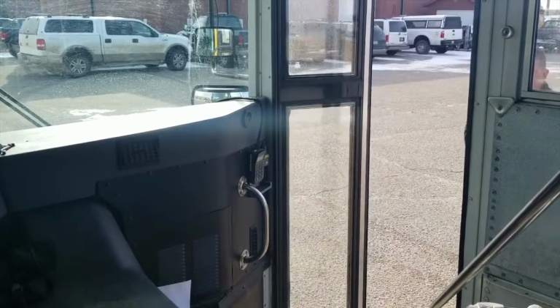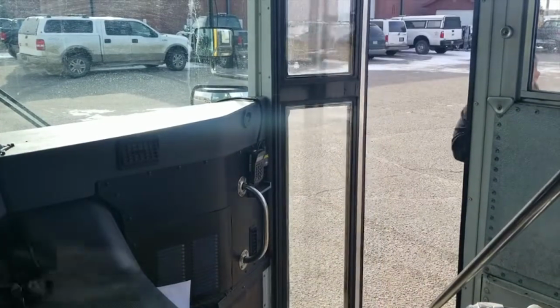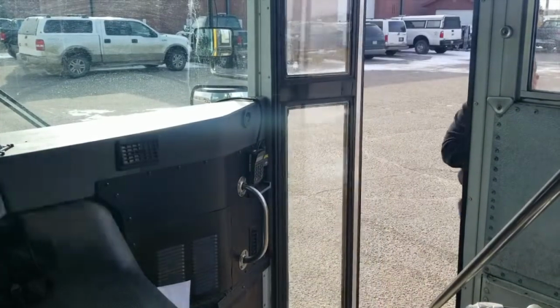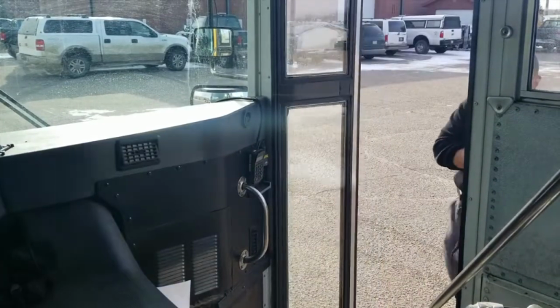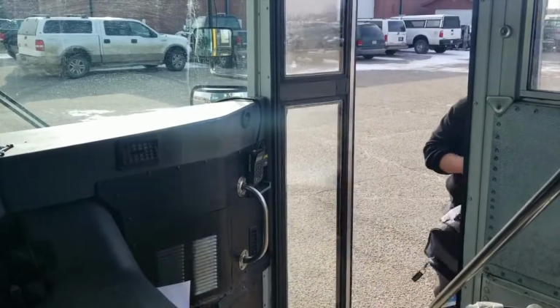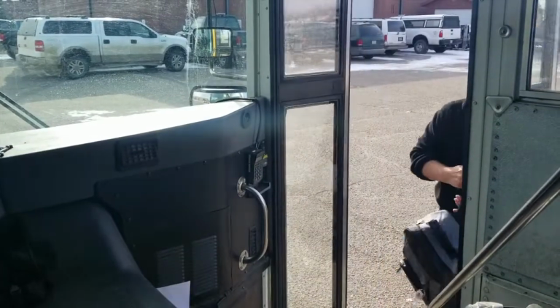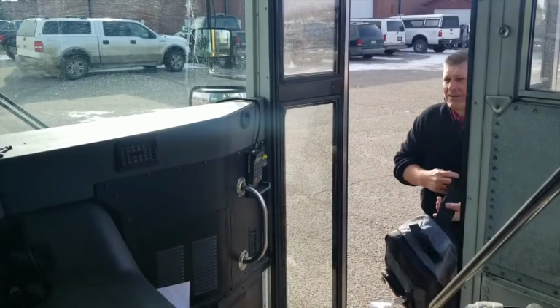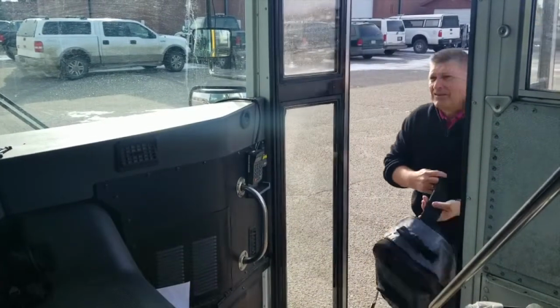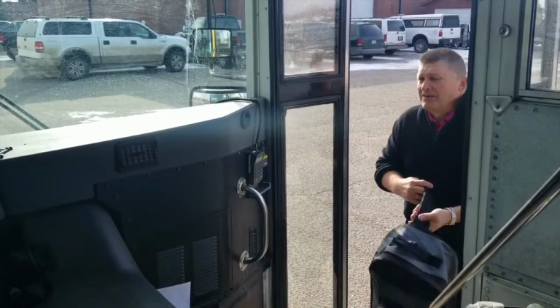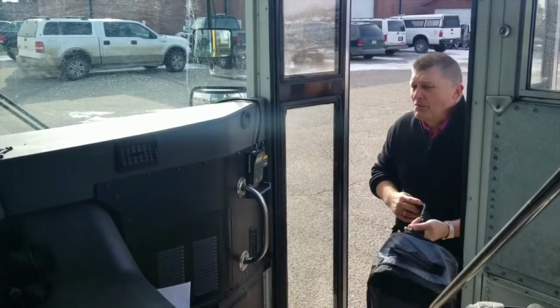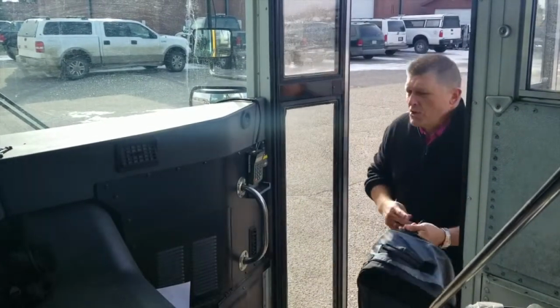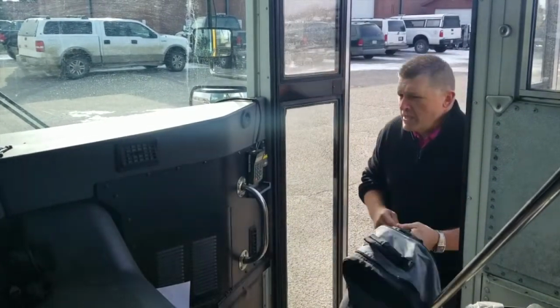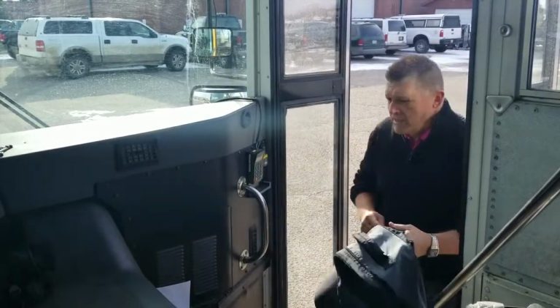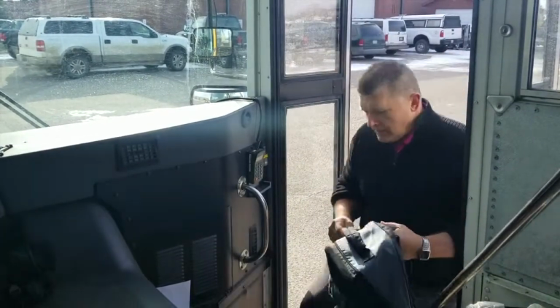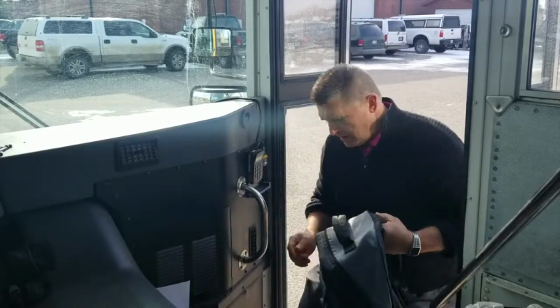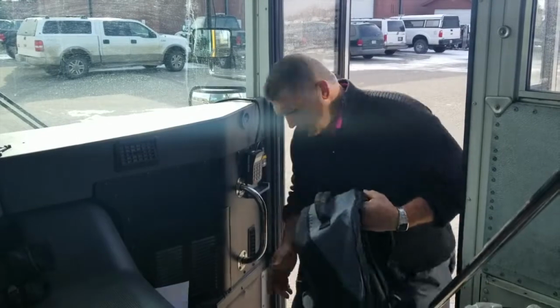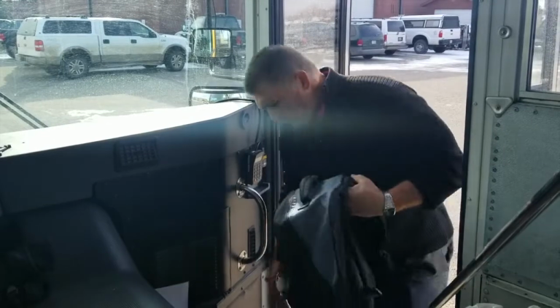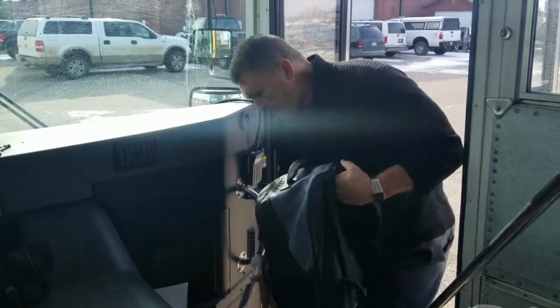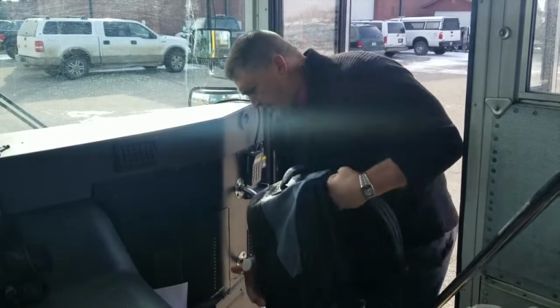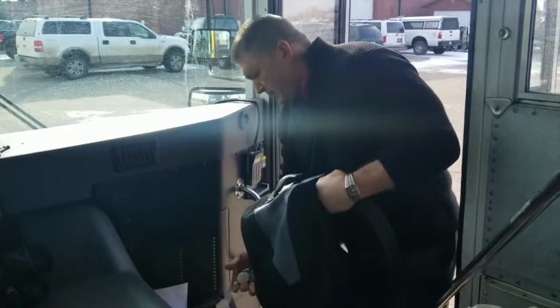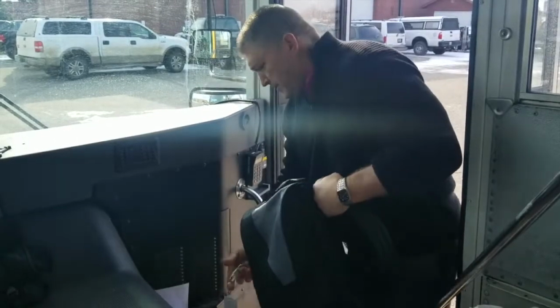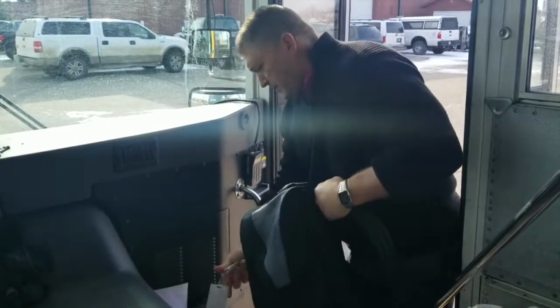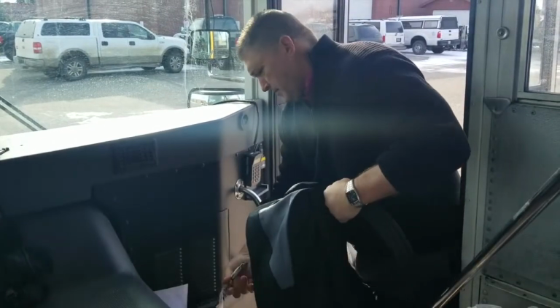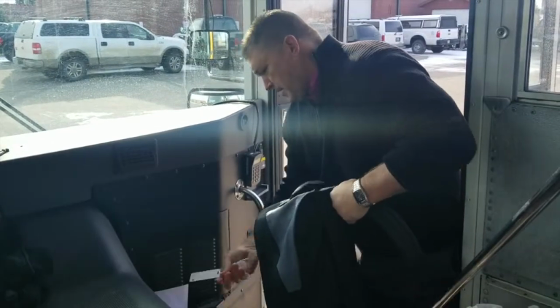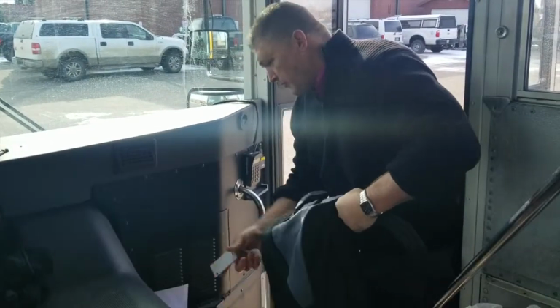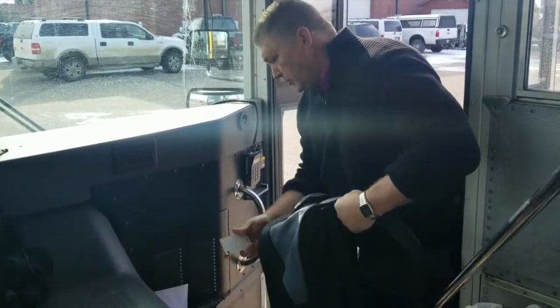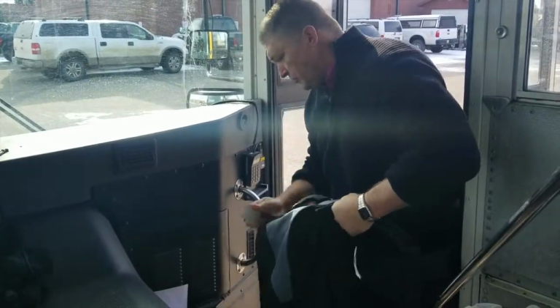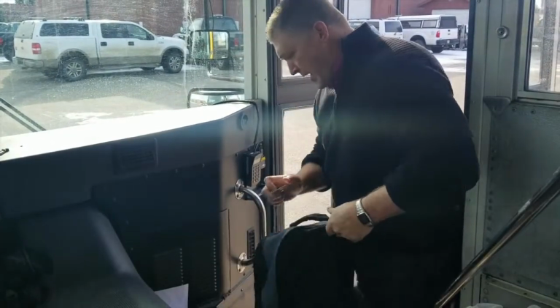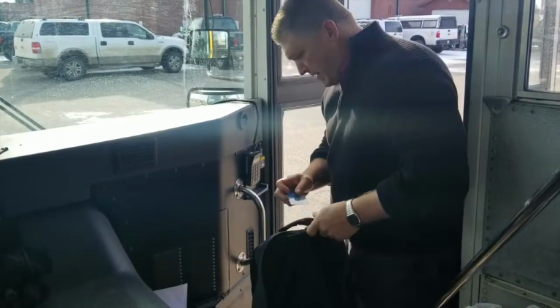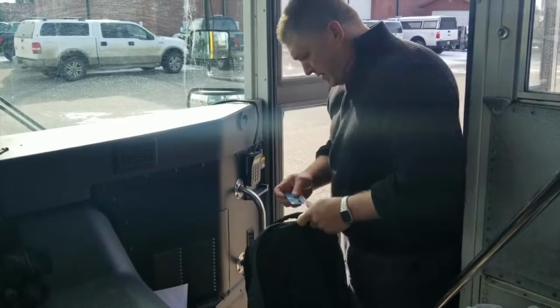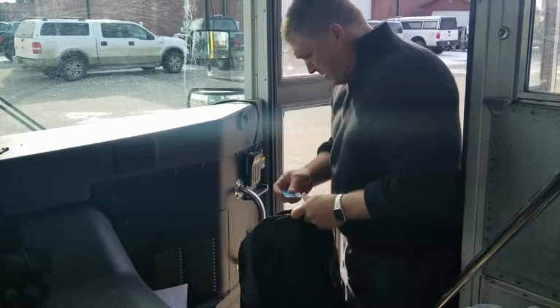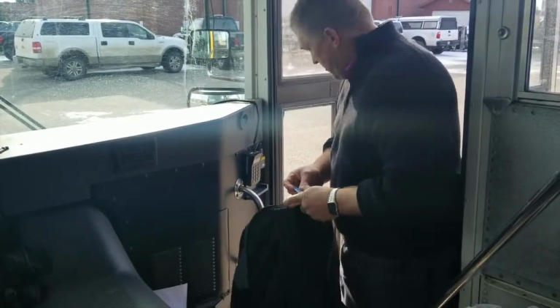Good morning, Mr. Heckard. Good morning. Hey, make sure you scan on. I will do that, thank you.